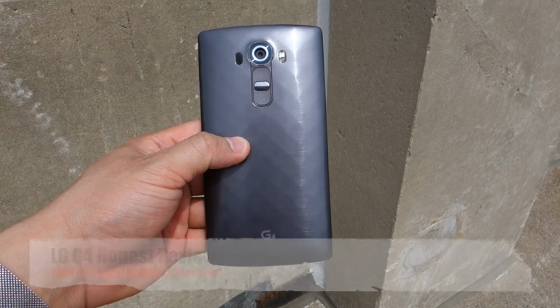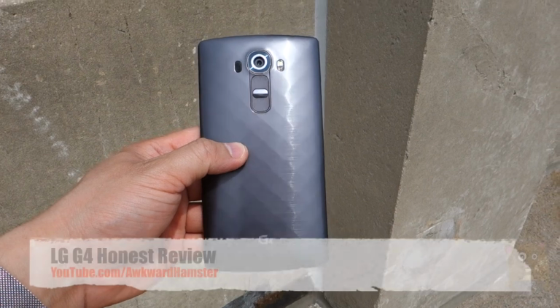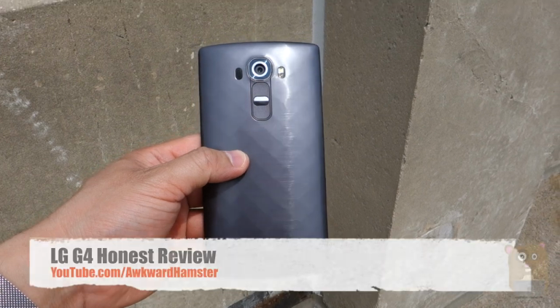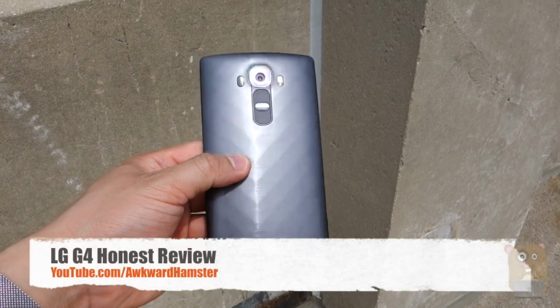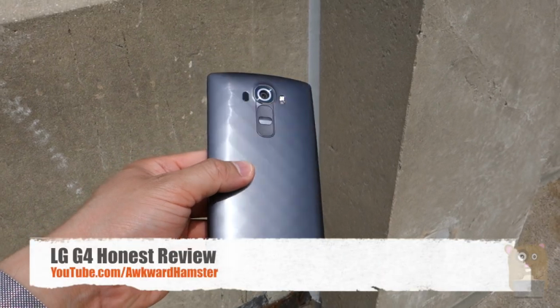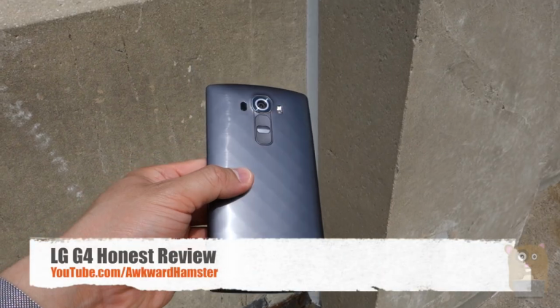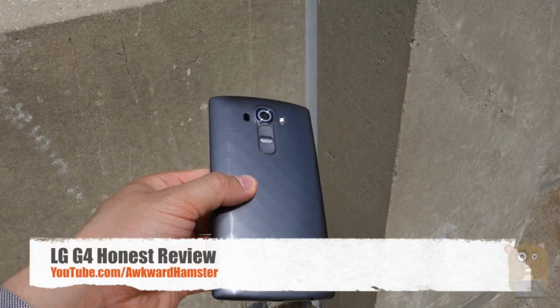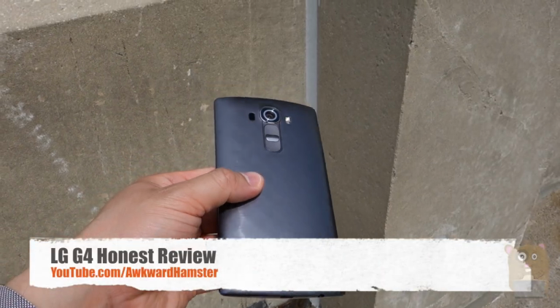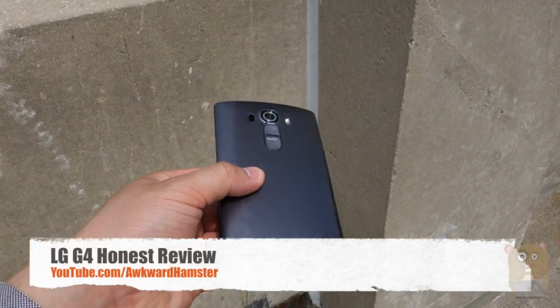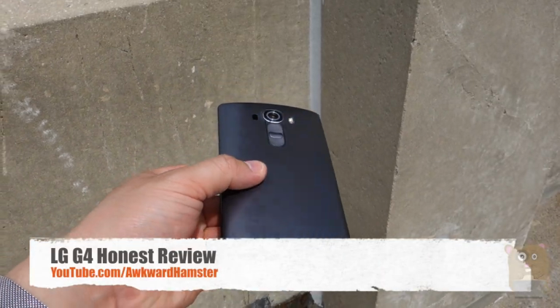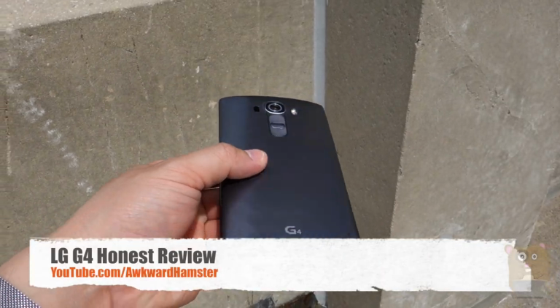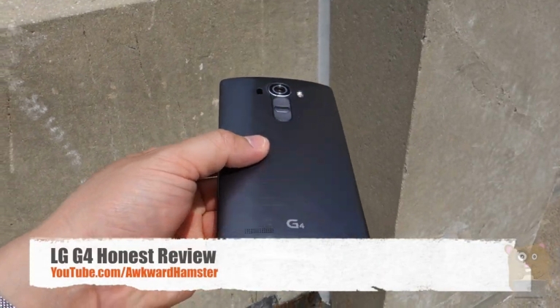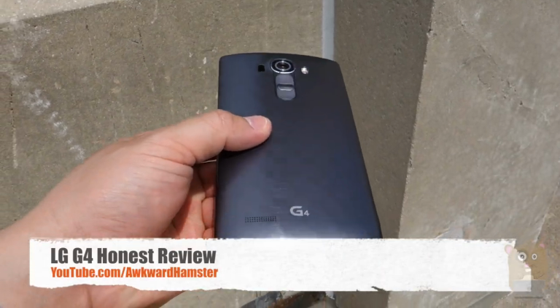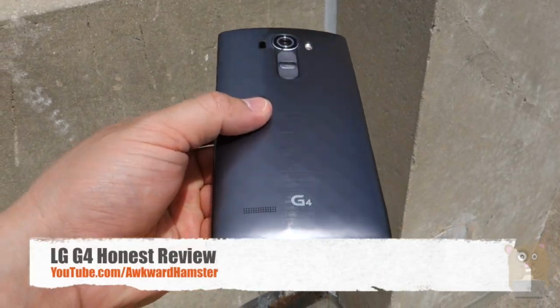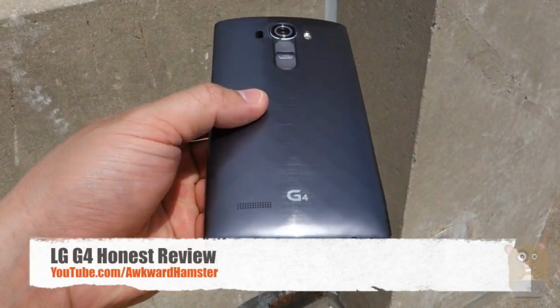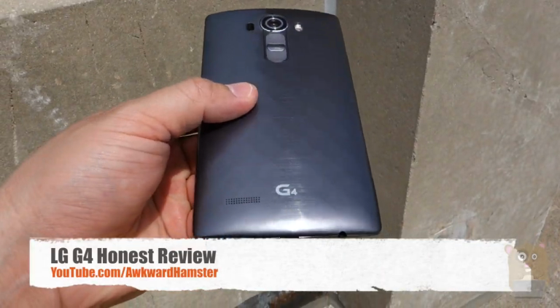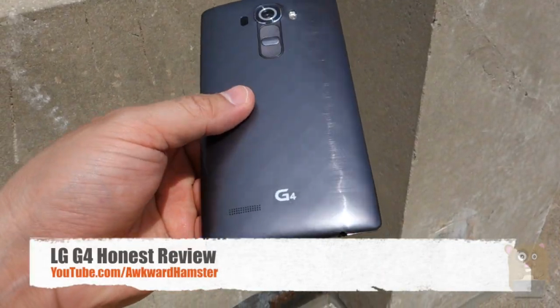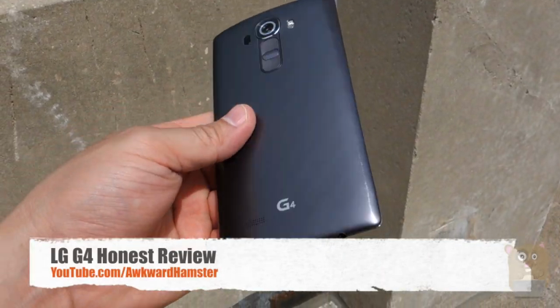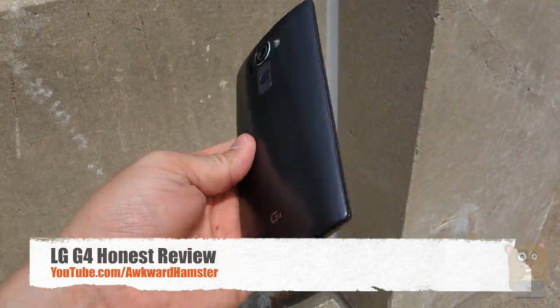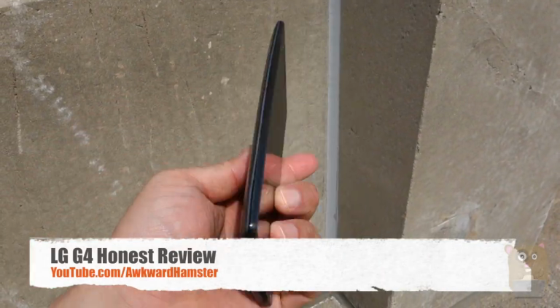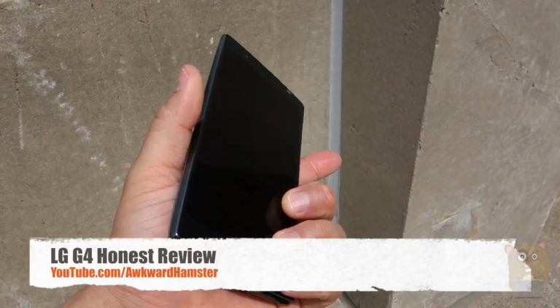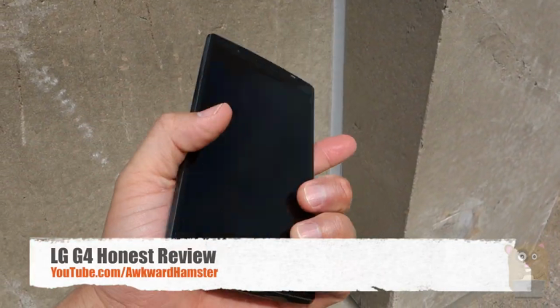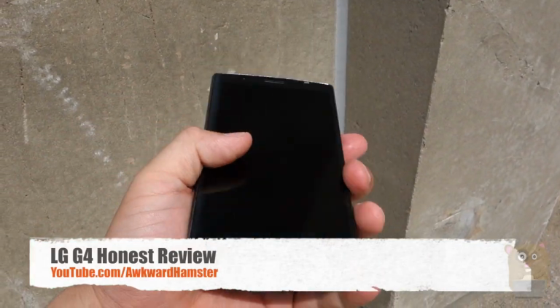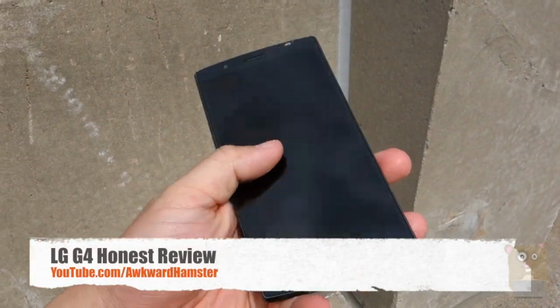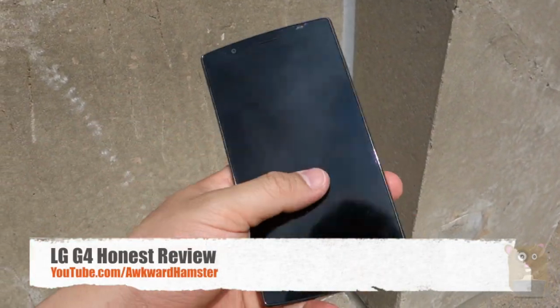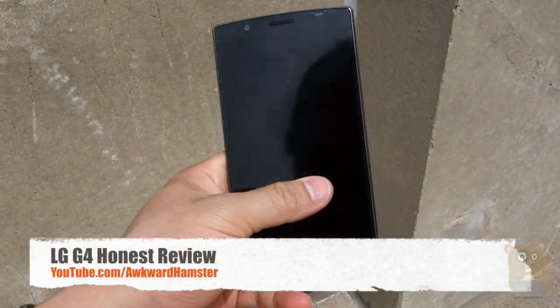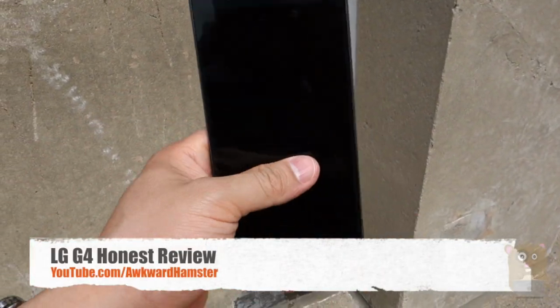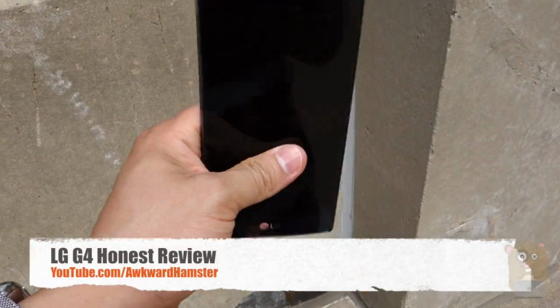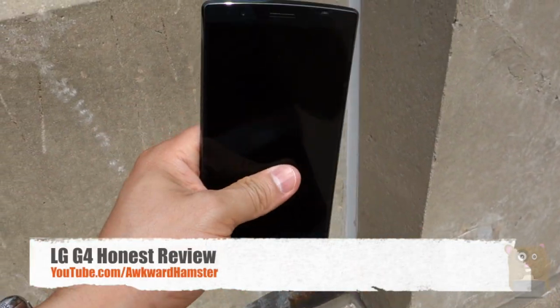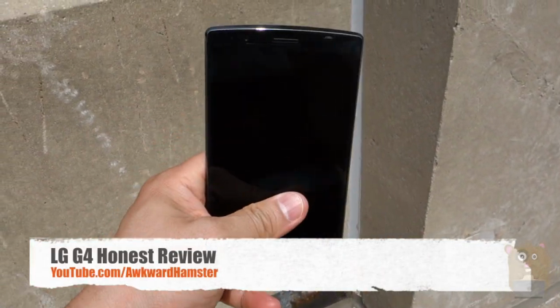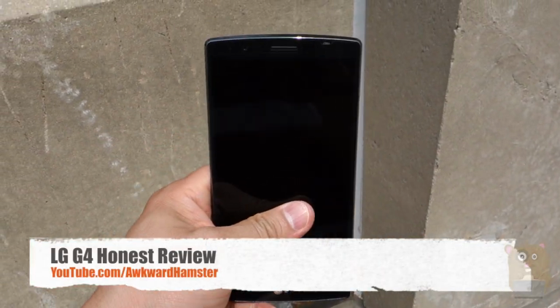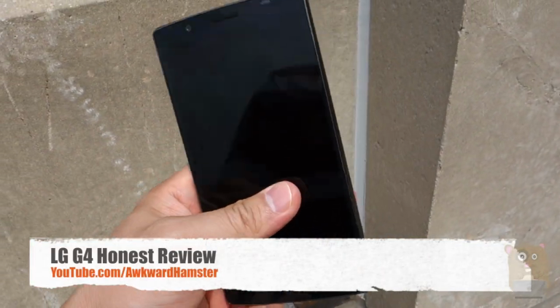Hi, welcome to Walker Hamster. Today I'll be reviewing this LG G4 and let me get straight to the pros and cons.